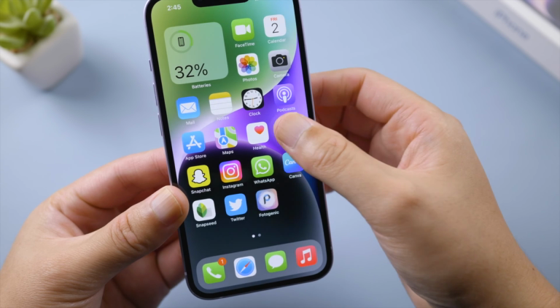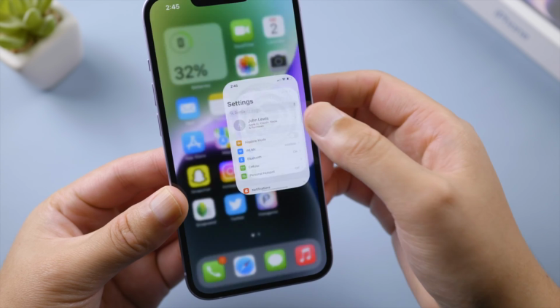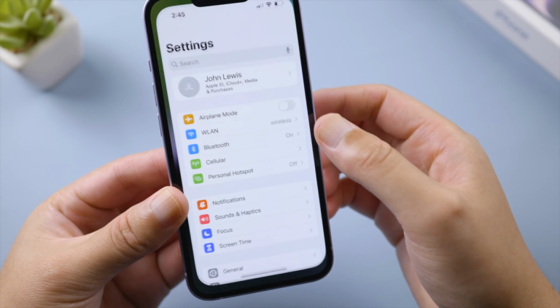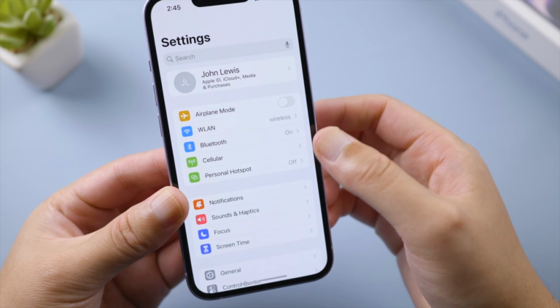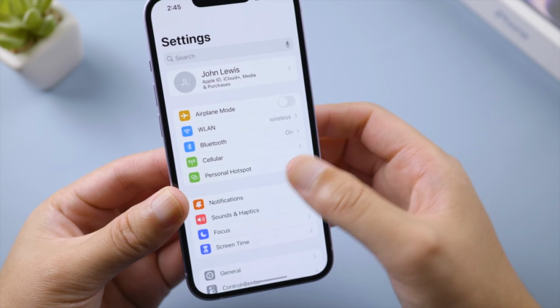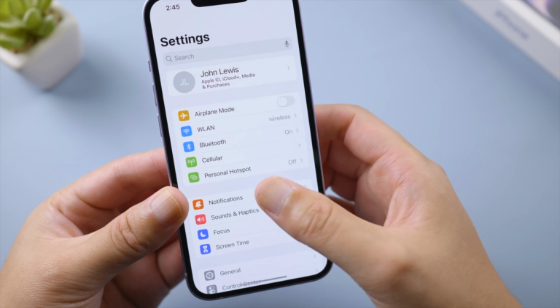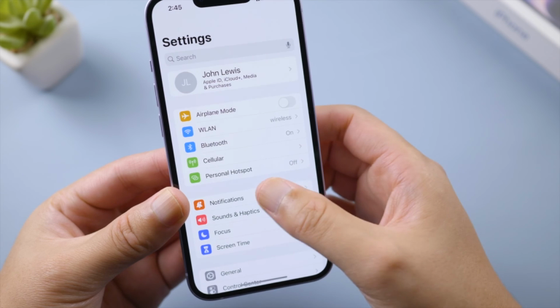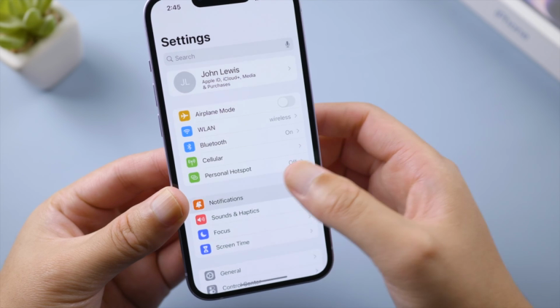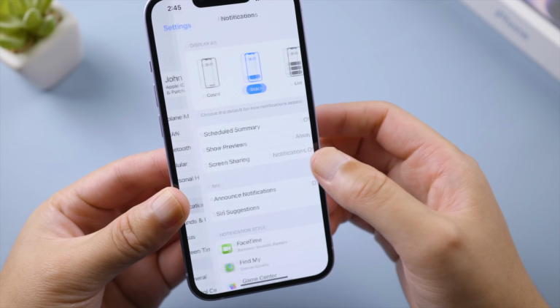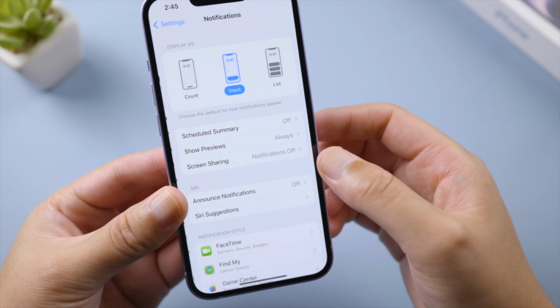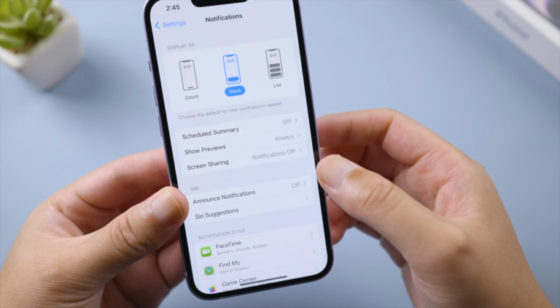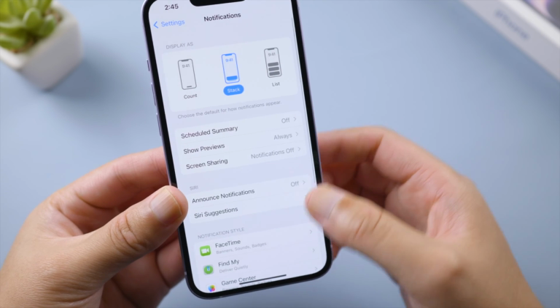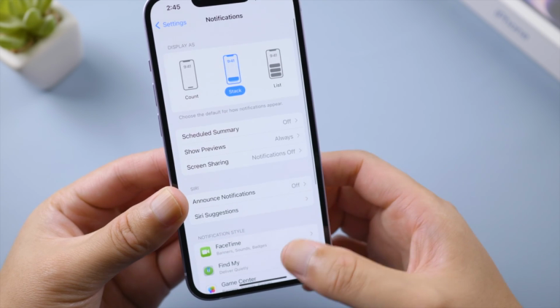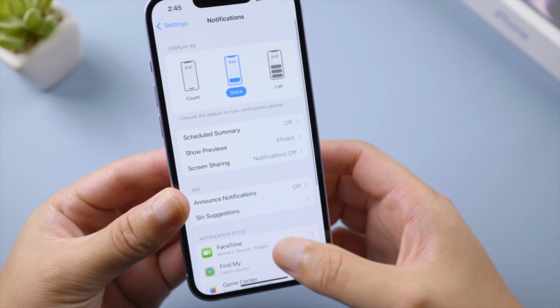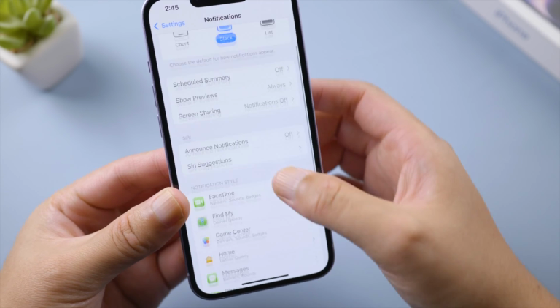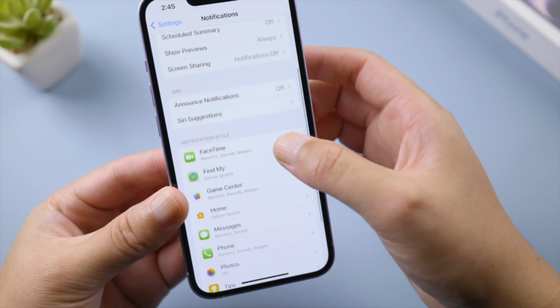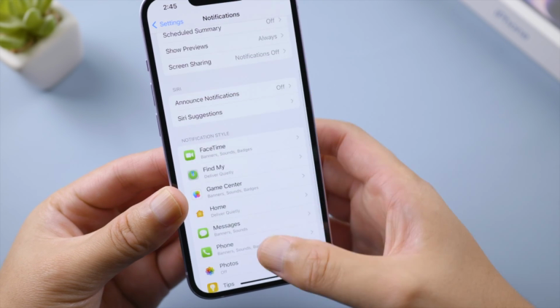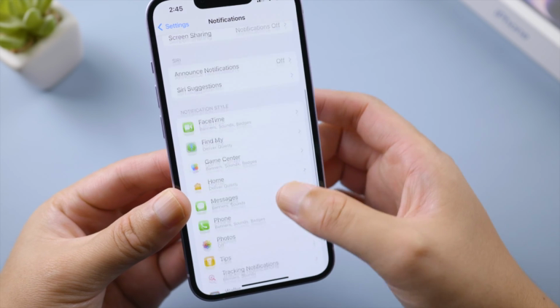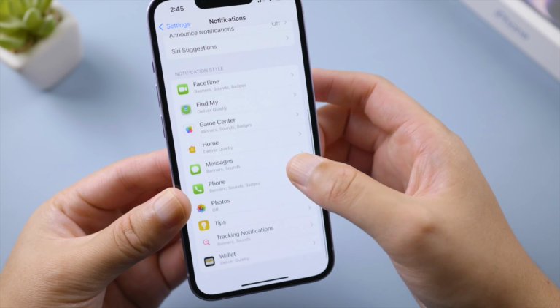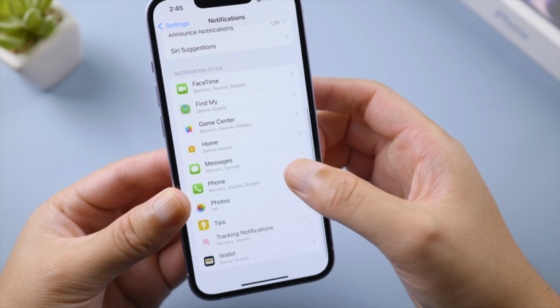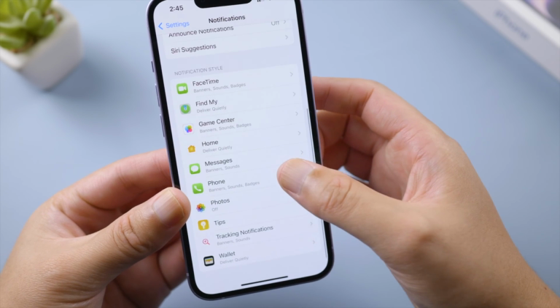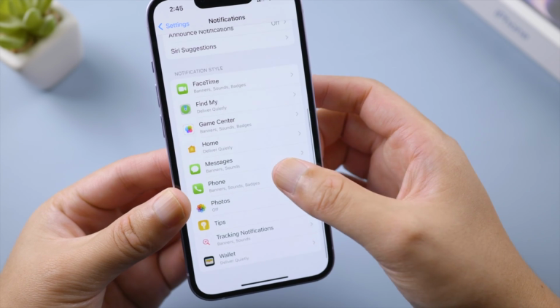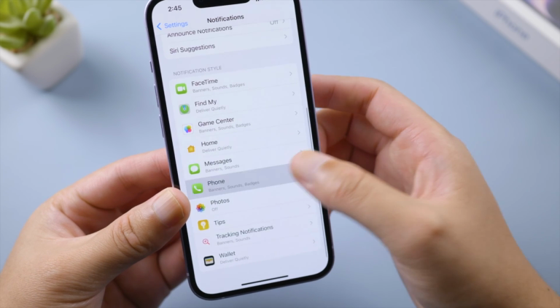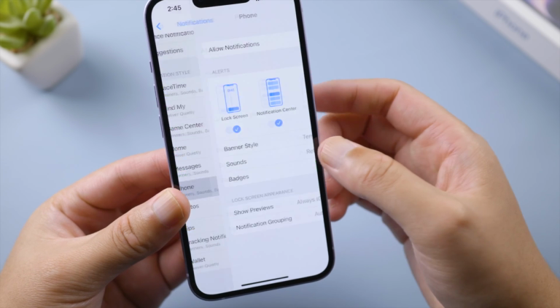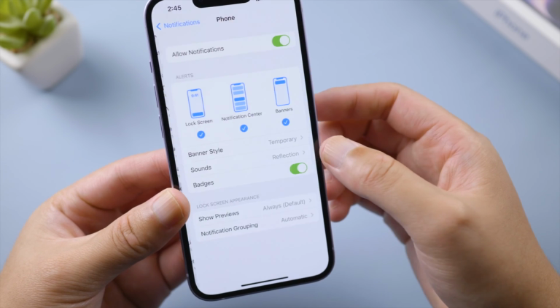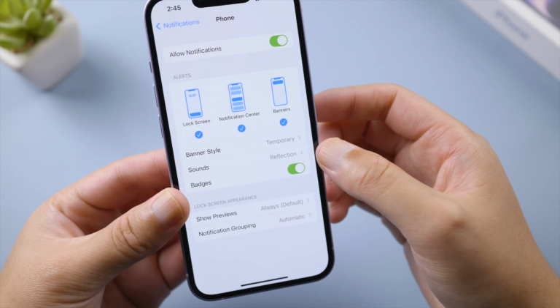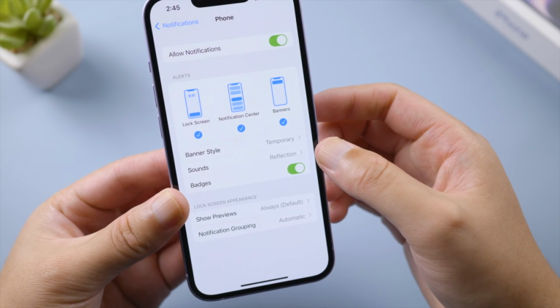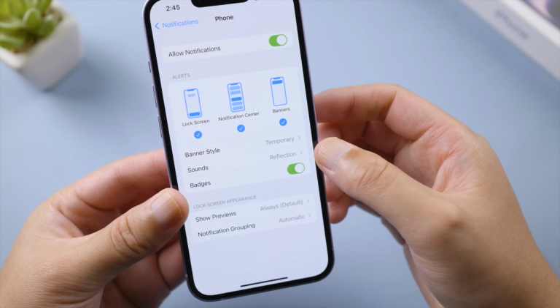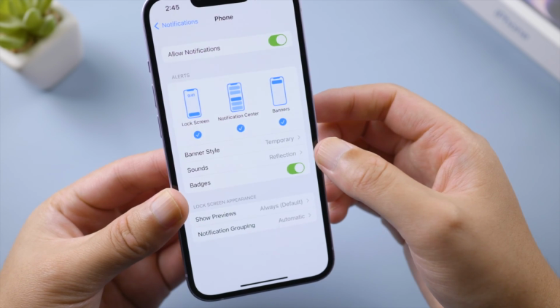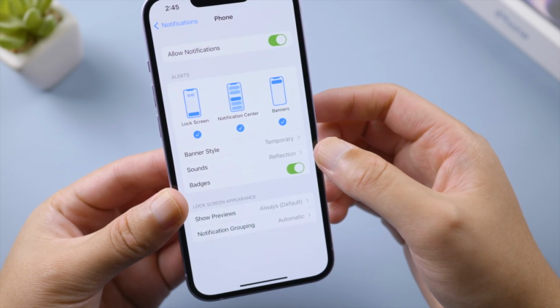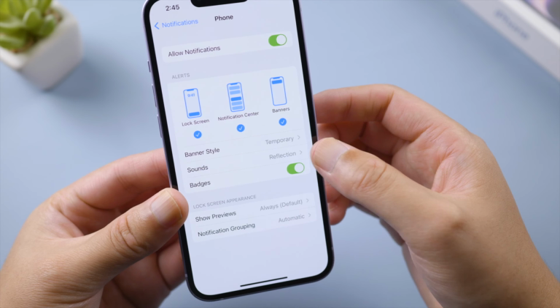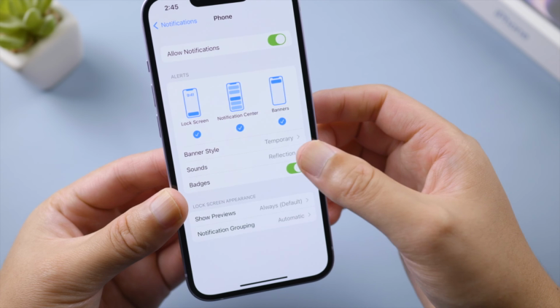If the red dot is still there, here is how to fix it in notification settings. Go to Settings, then Notifications, scroll down and tap Phone, then go ahead and turn off the notification badge.